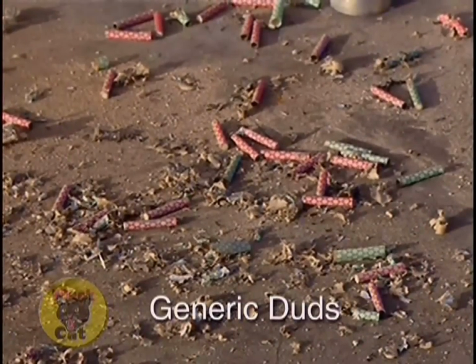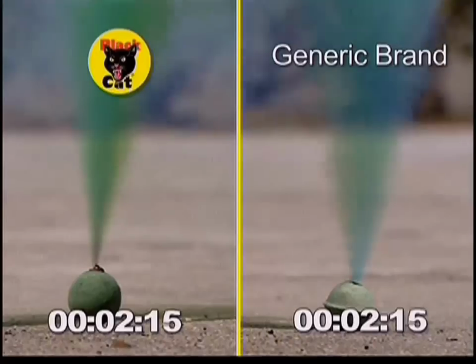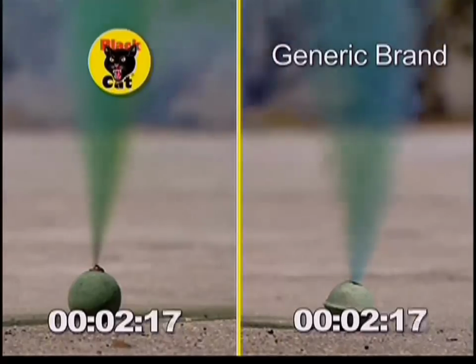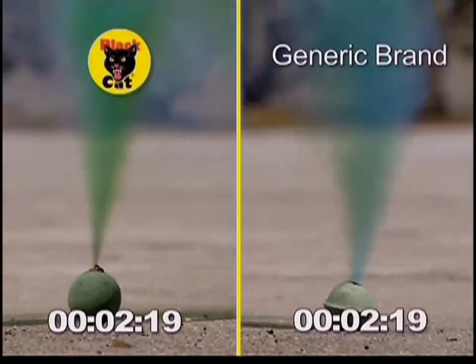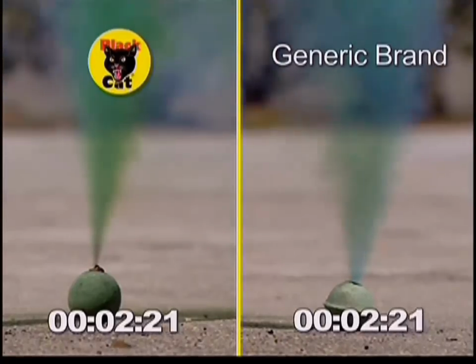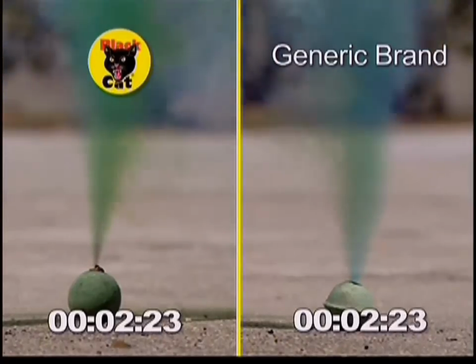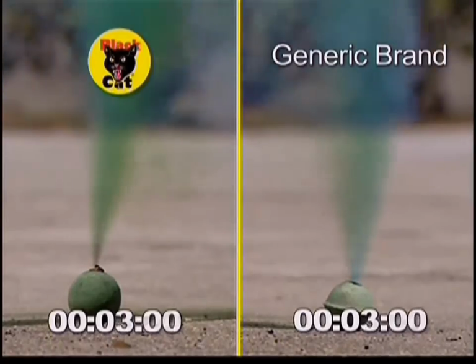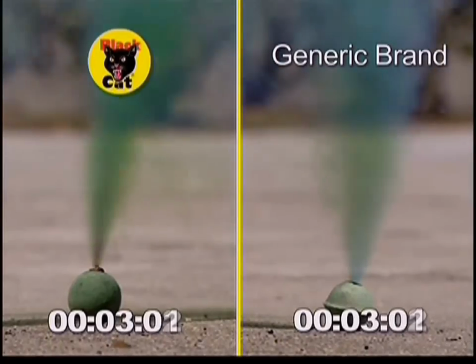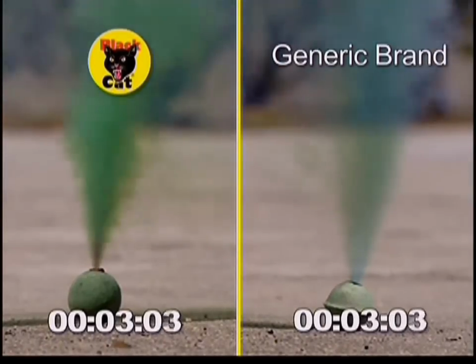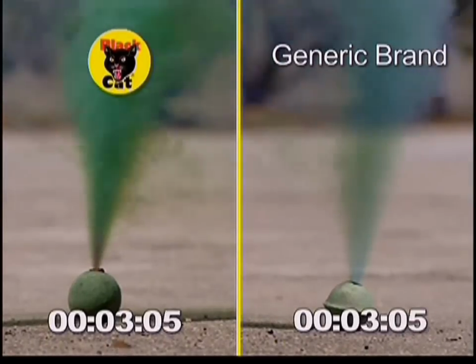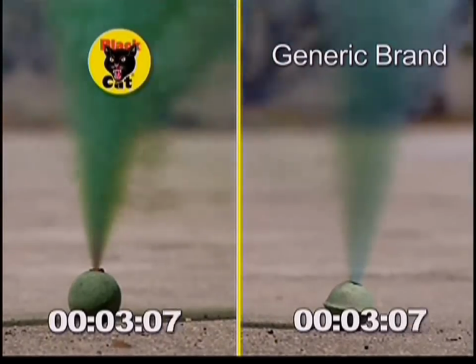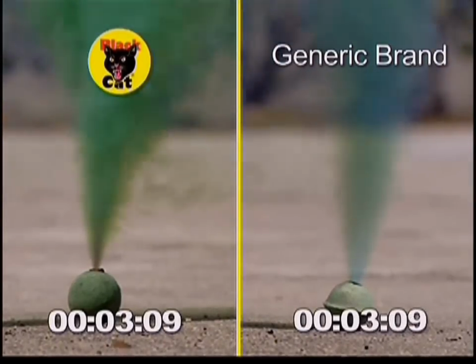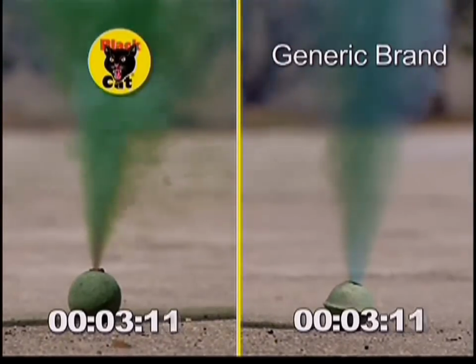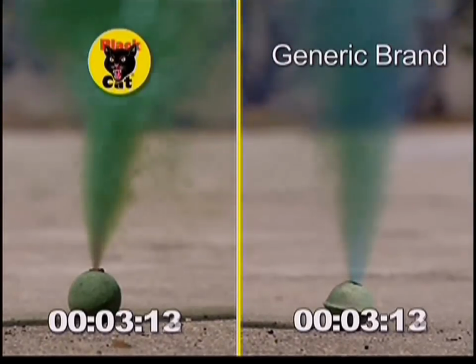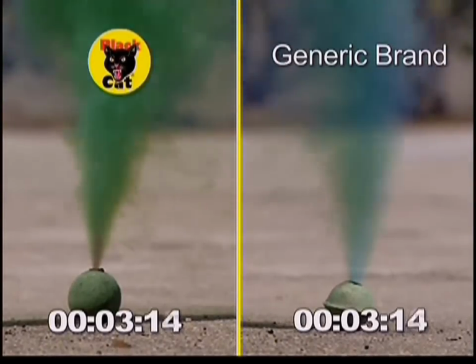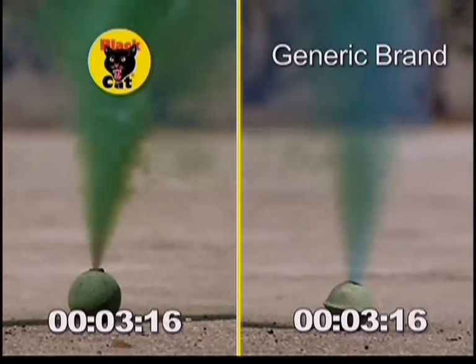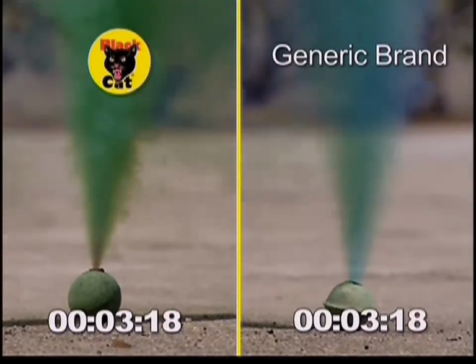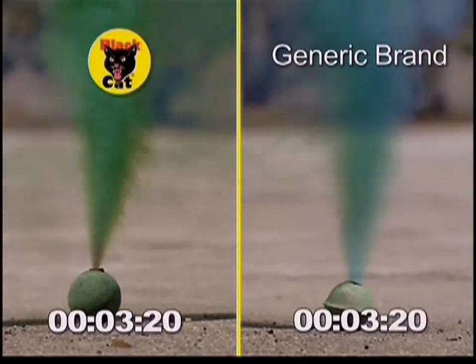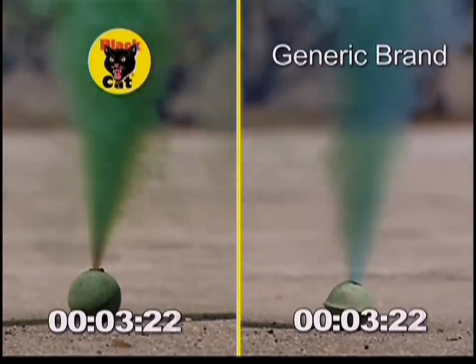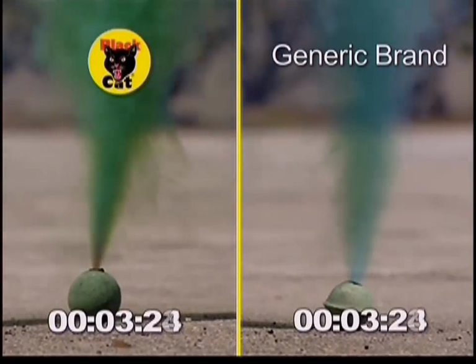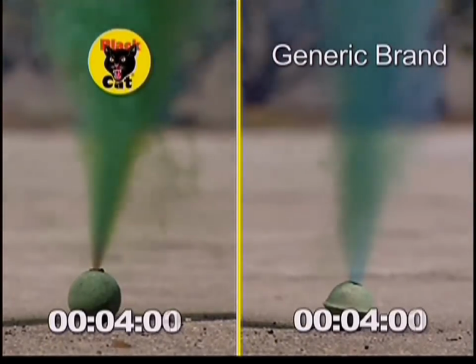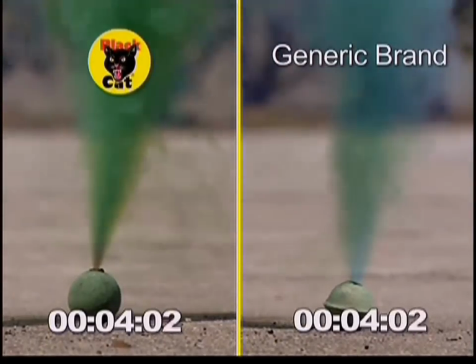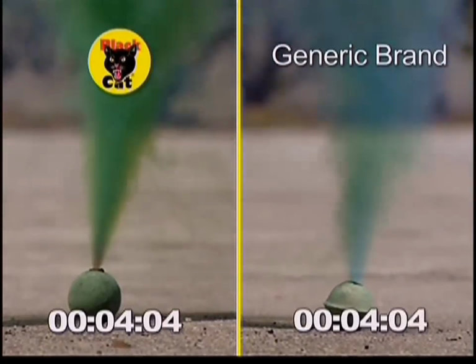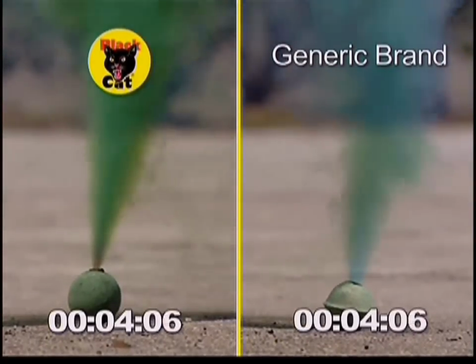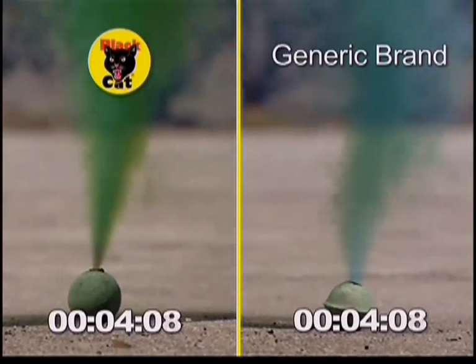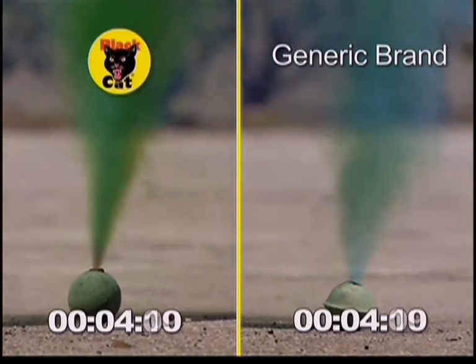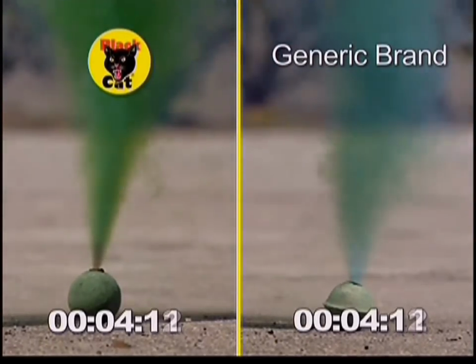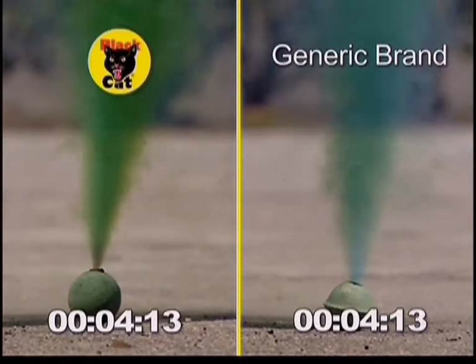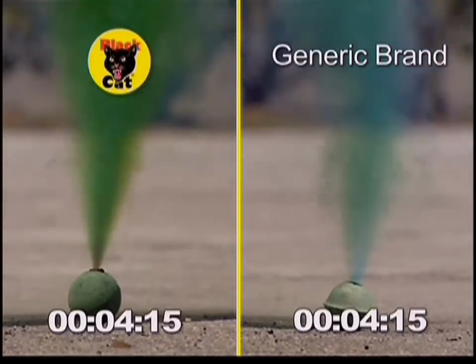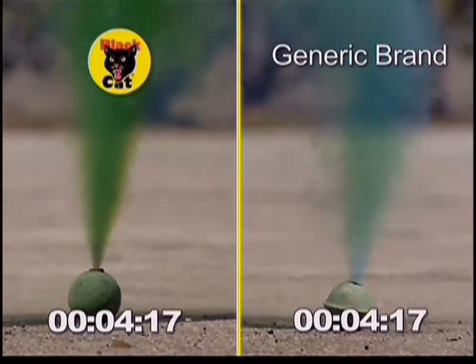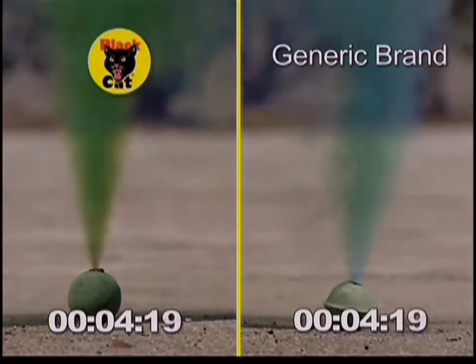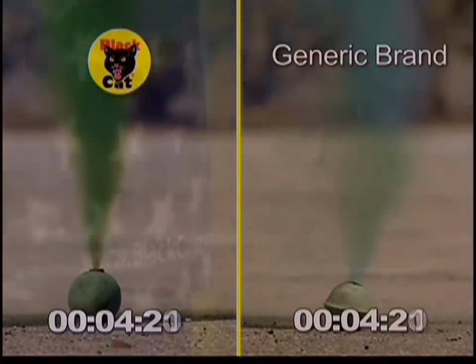How are those smoke balls coming along? See how the Black Cat smoke is thicker and stronger?